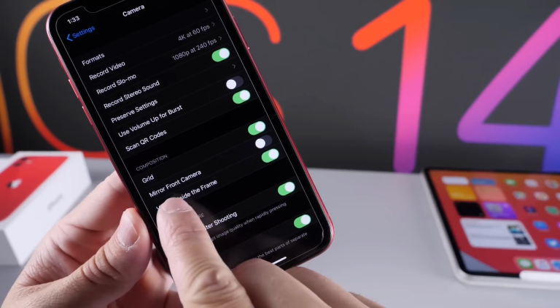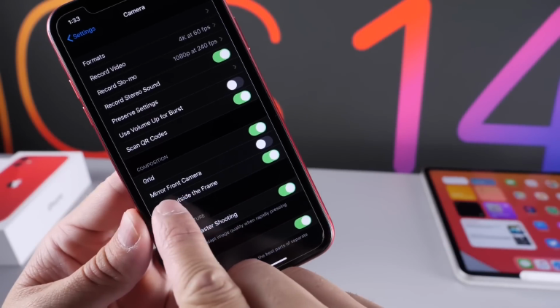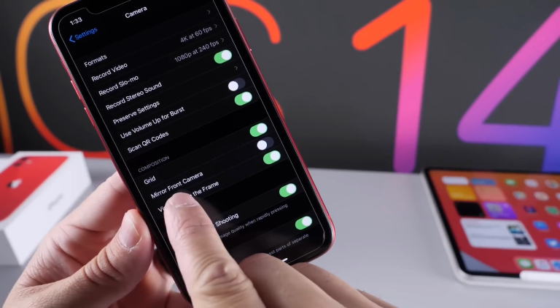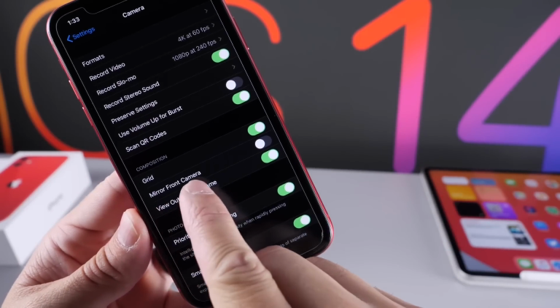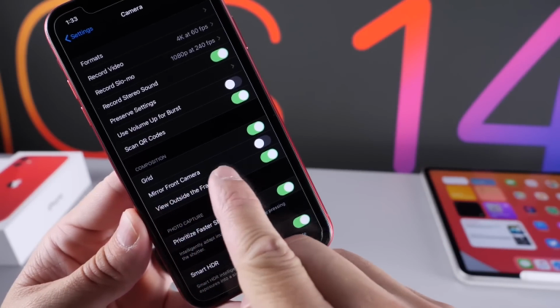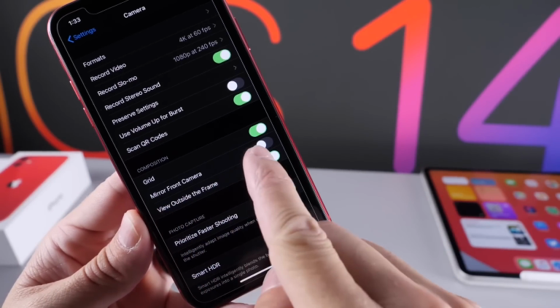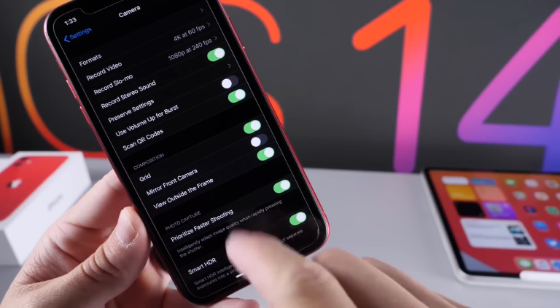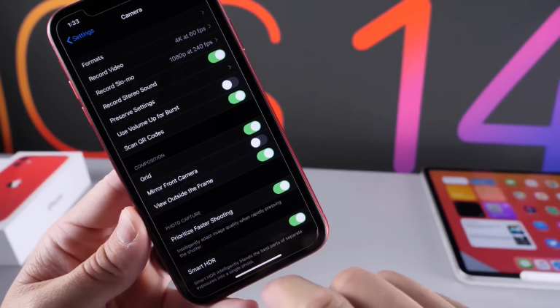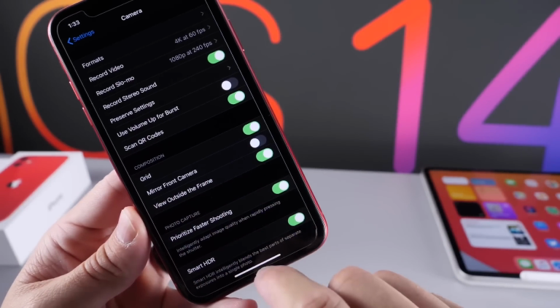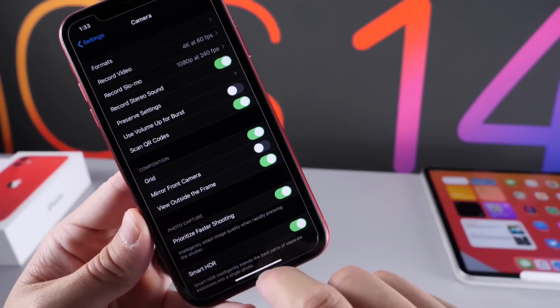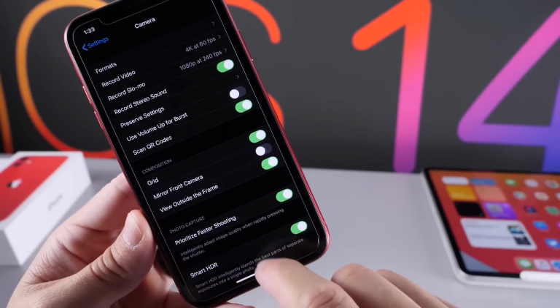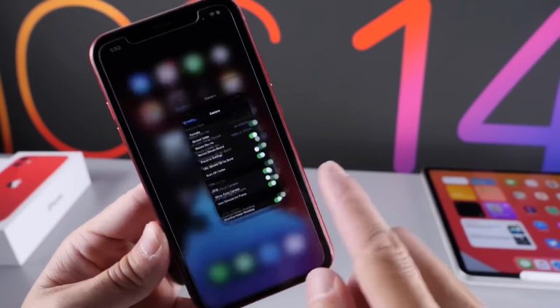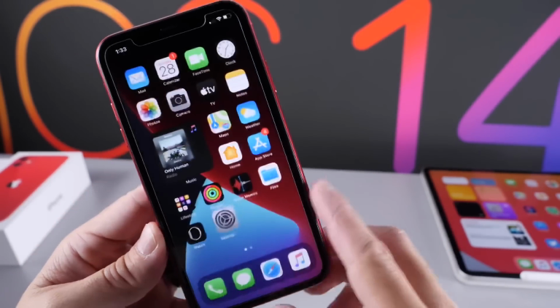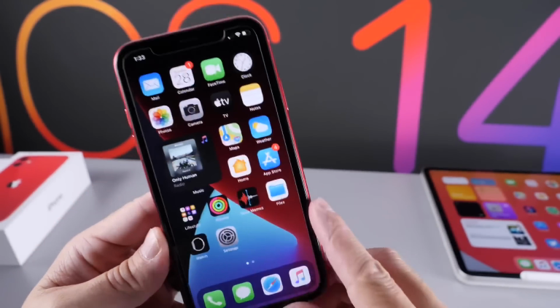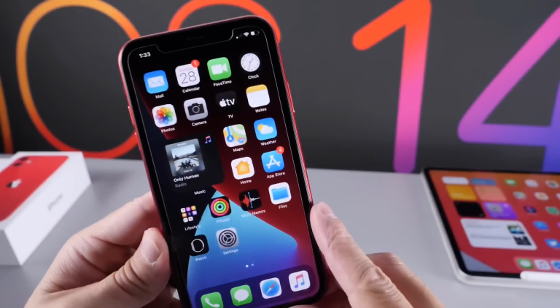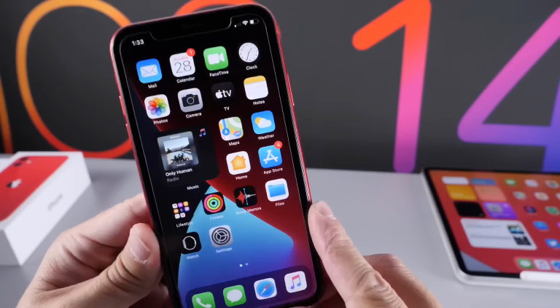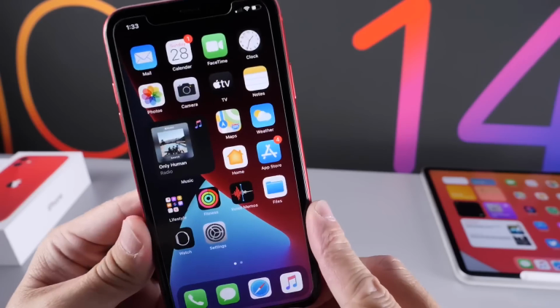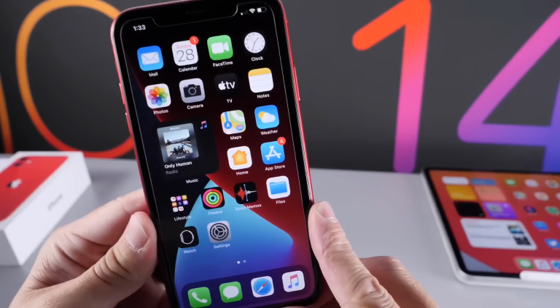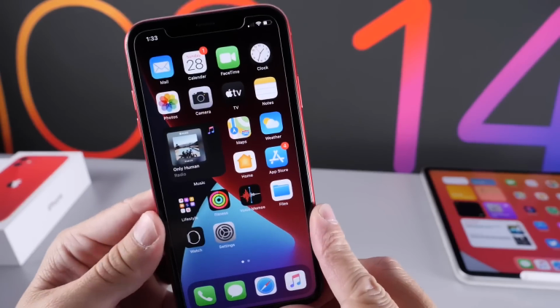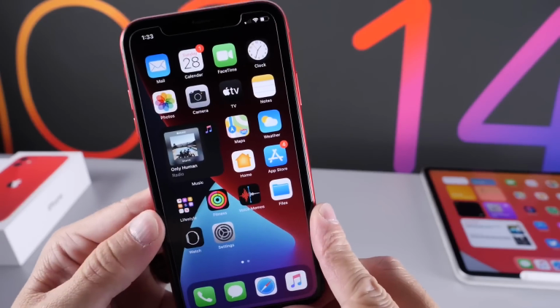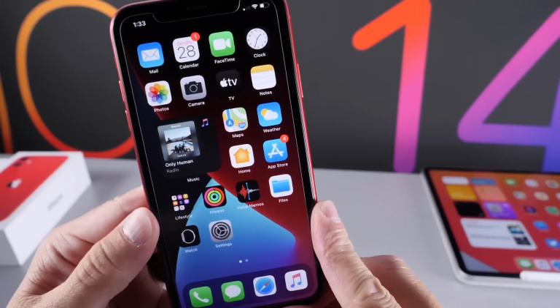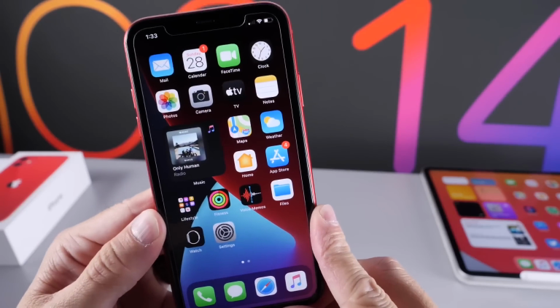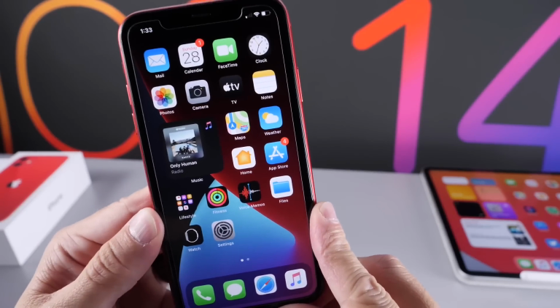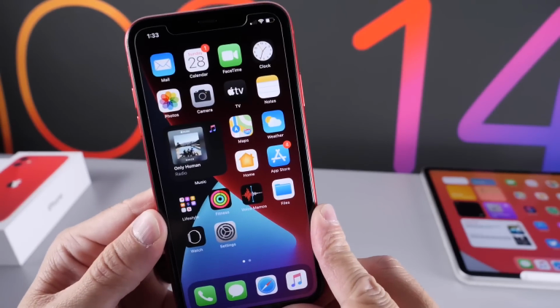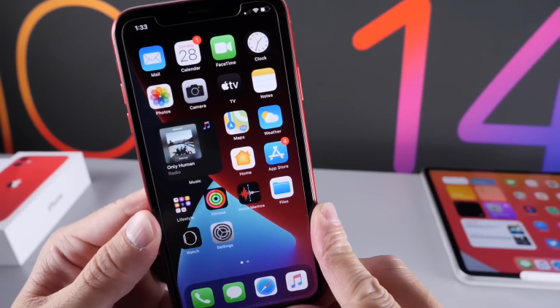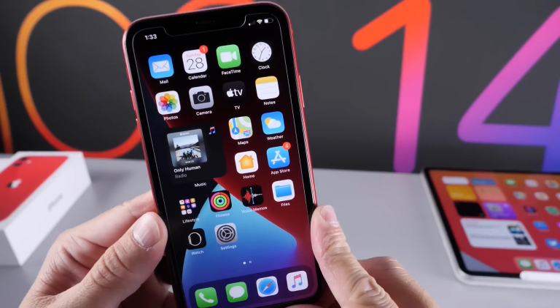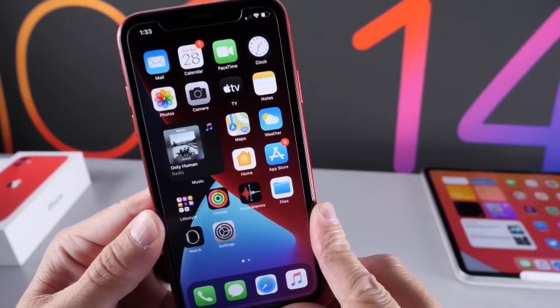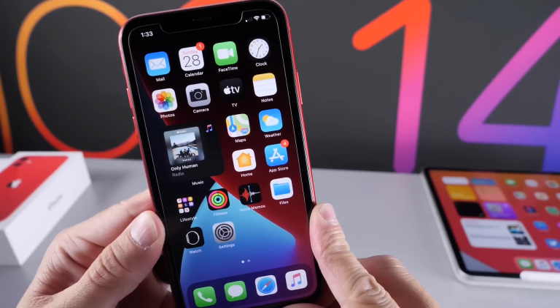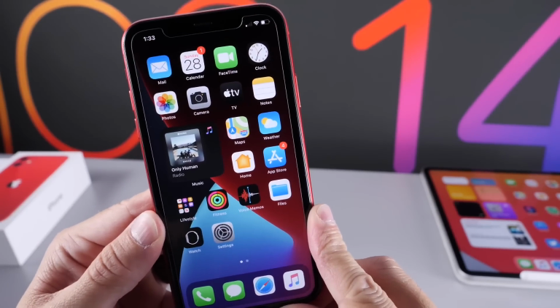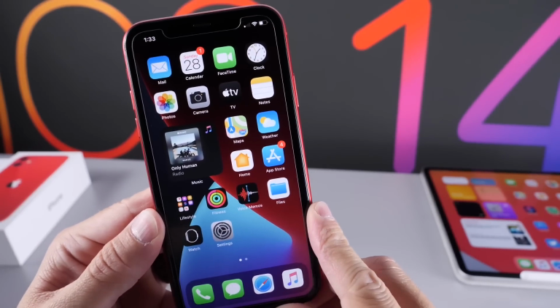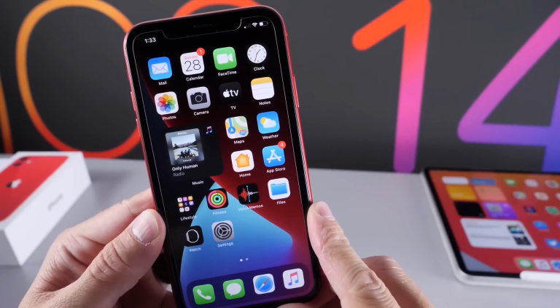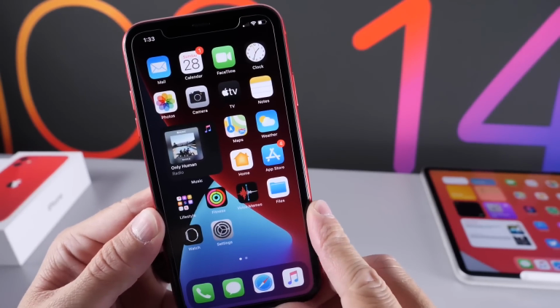There it is — Mirror Front Camera. This feature isn't working as of yet, but it is an amazing new feature that's coming to the camera on the iPhone.